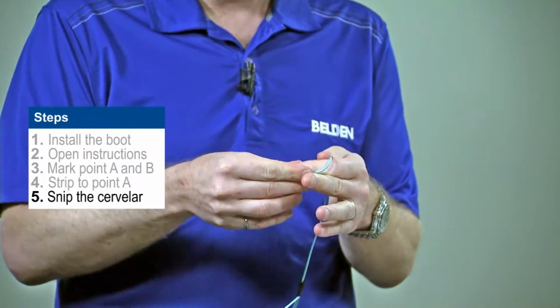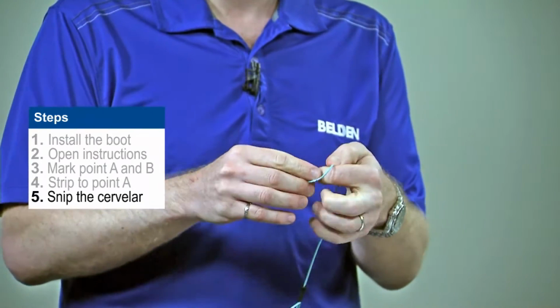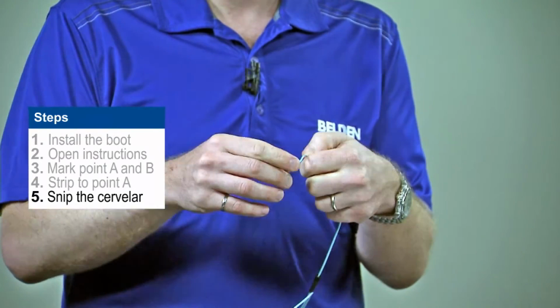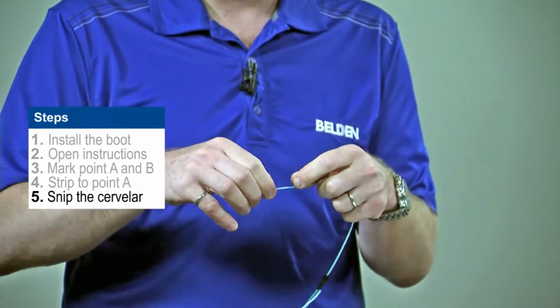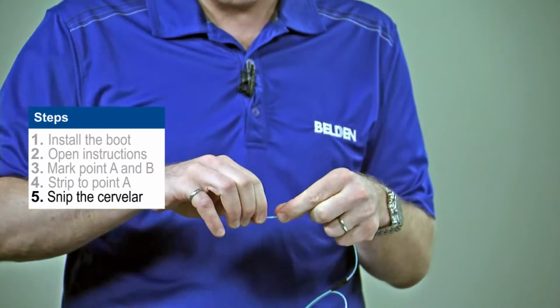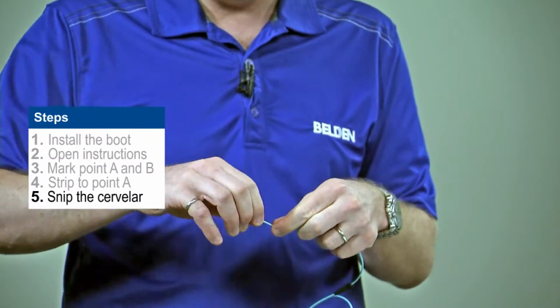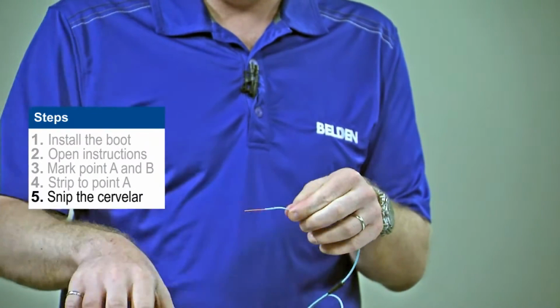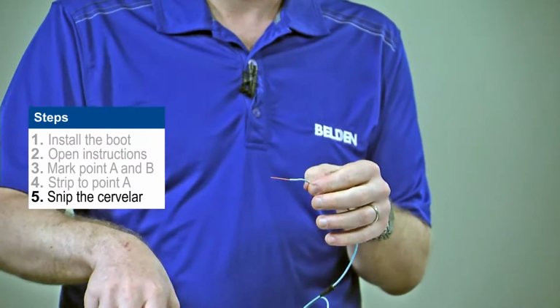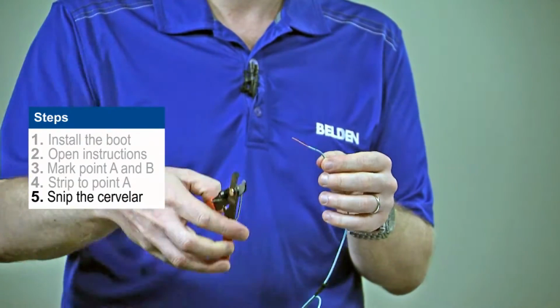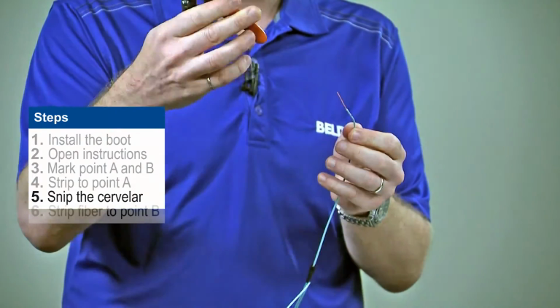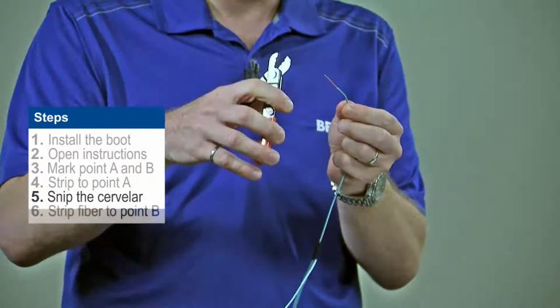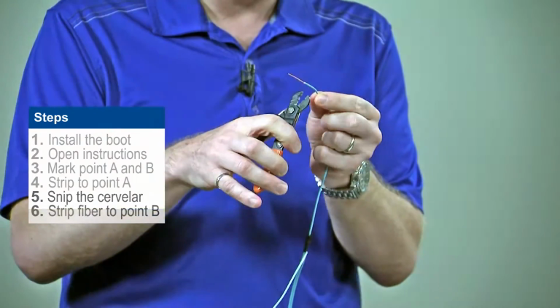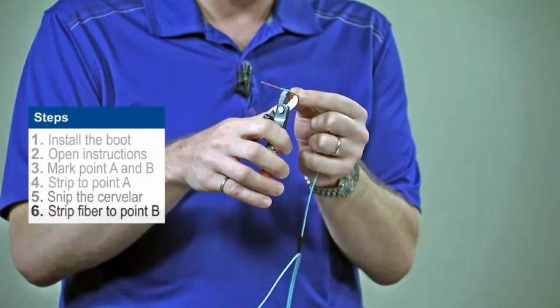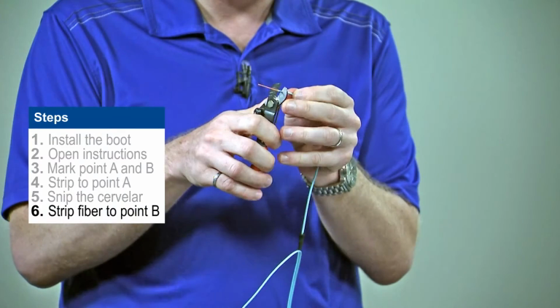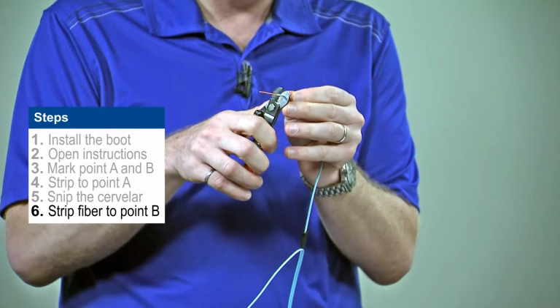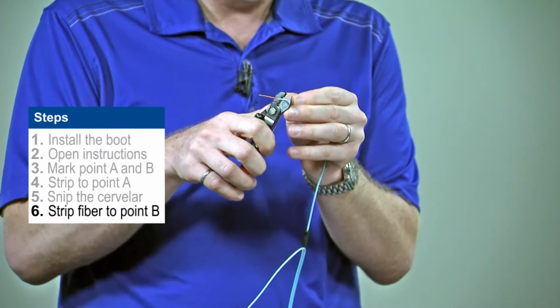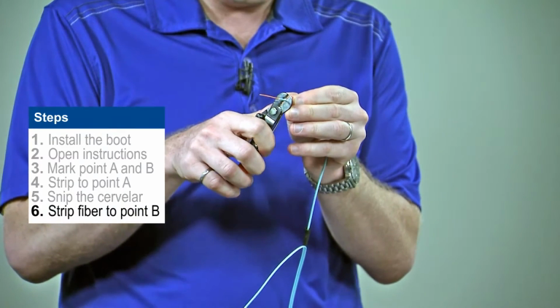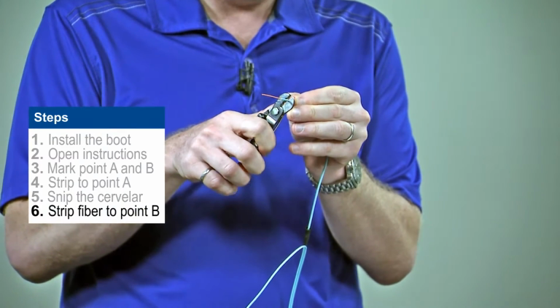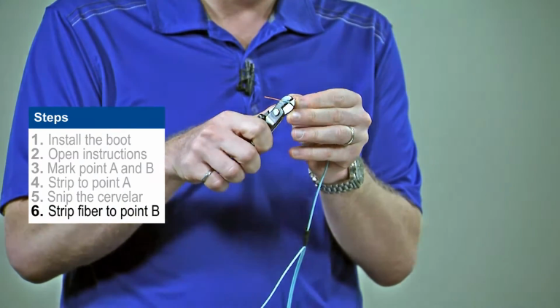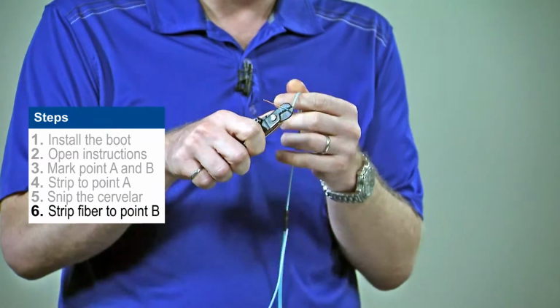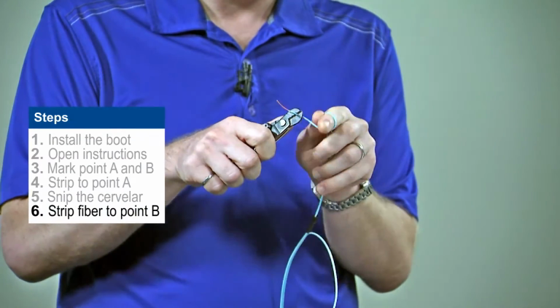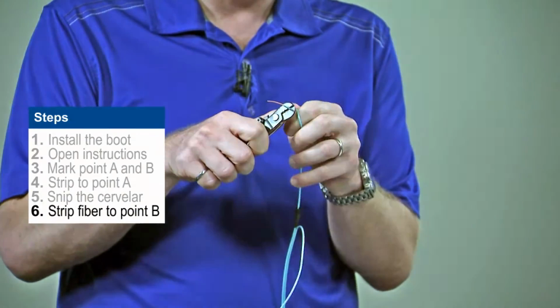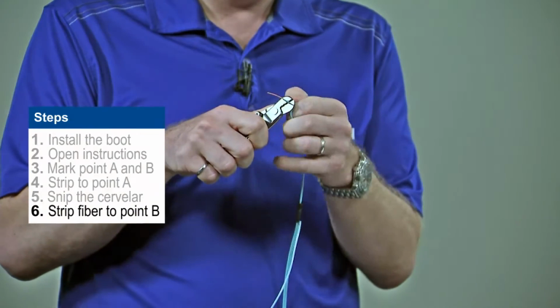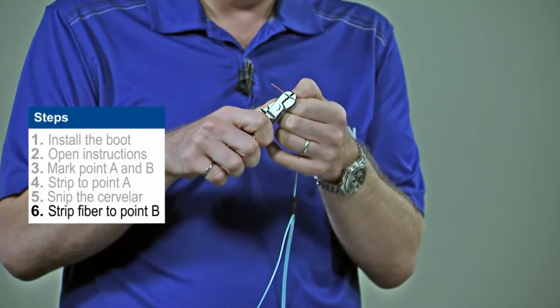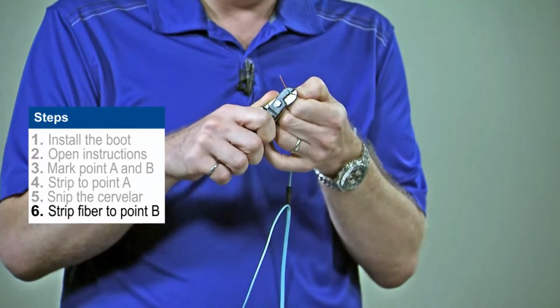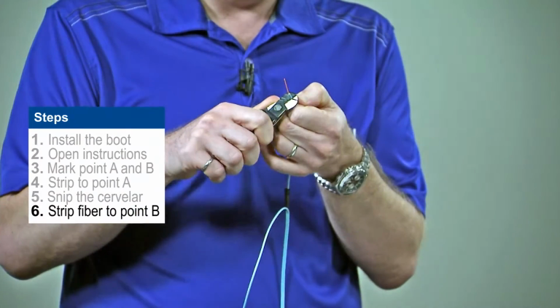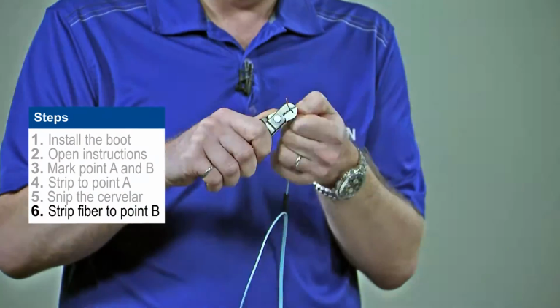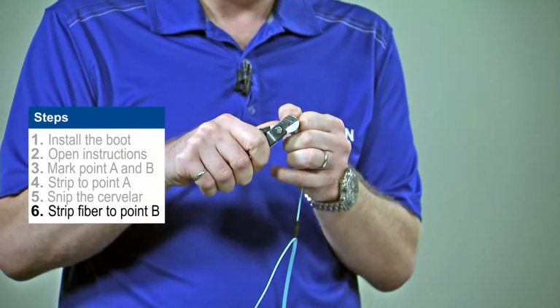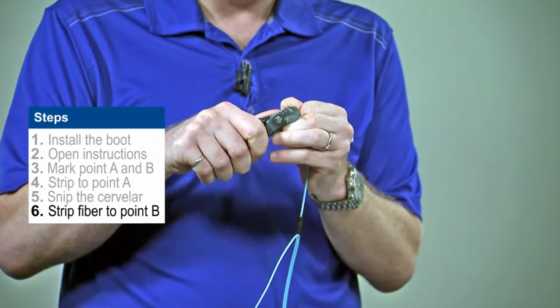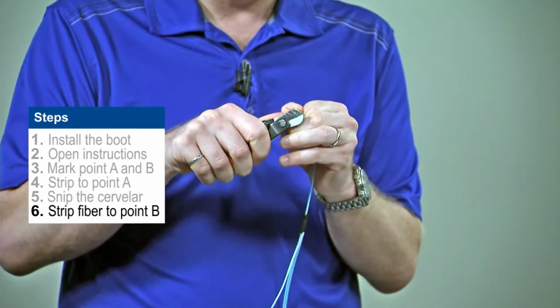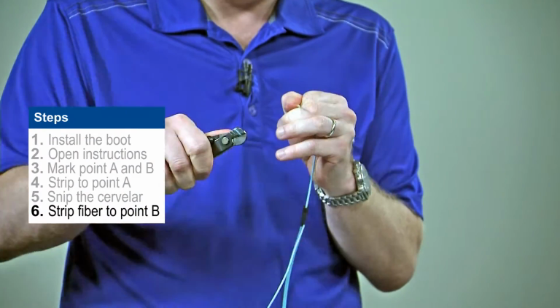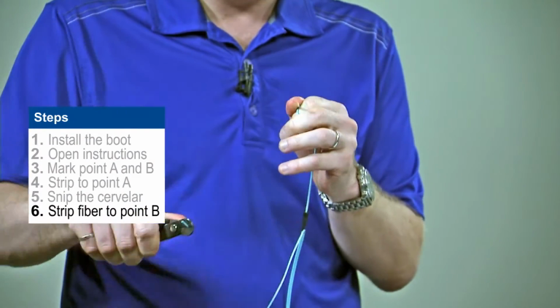Once we've done that, we can then take our strippers again and we can strip the fiber back down to point B.